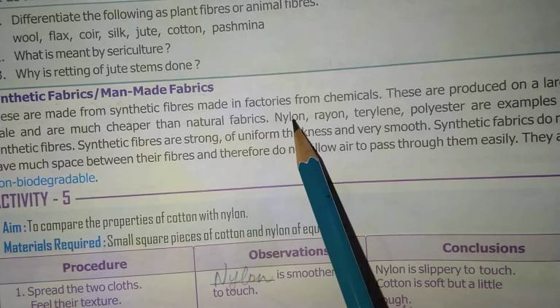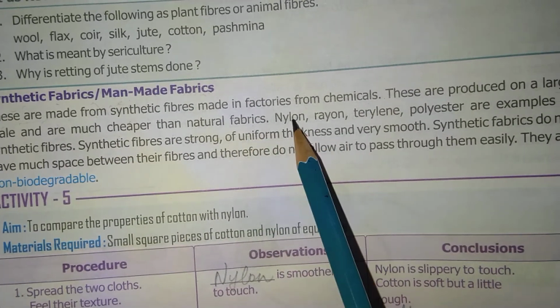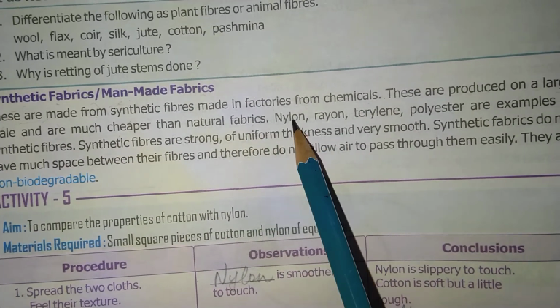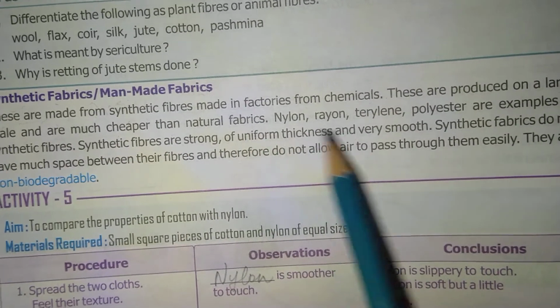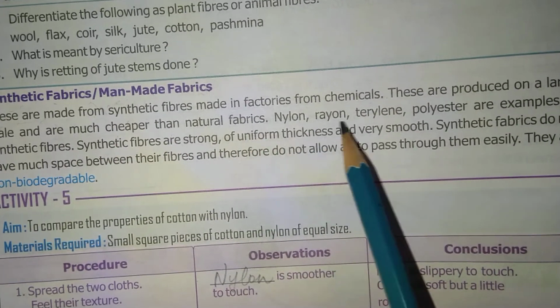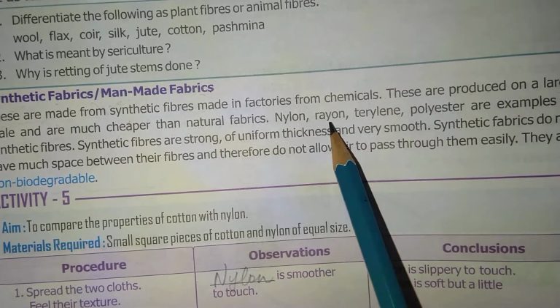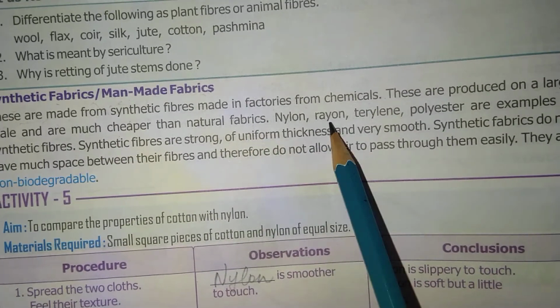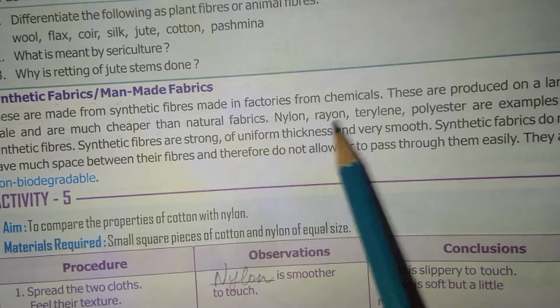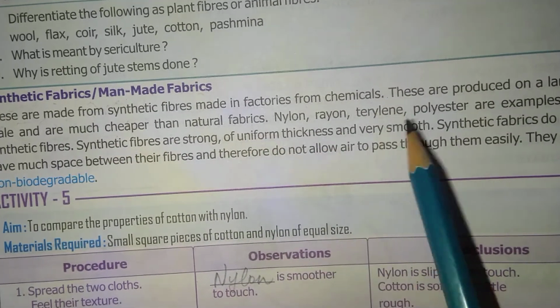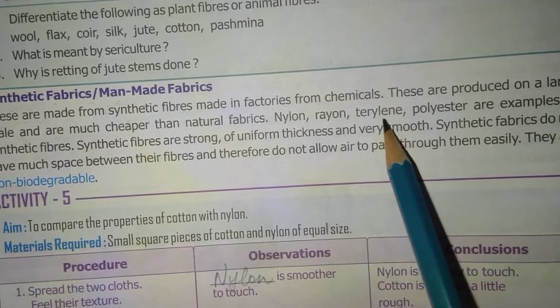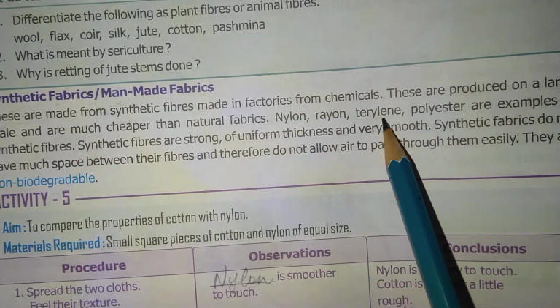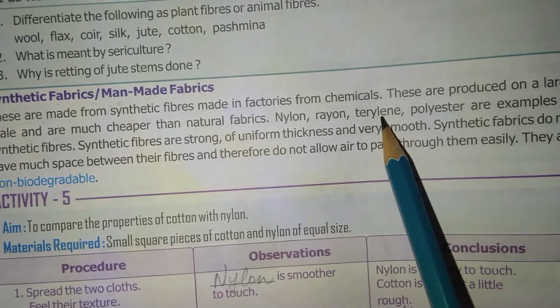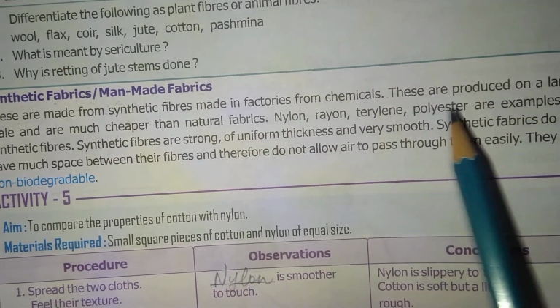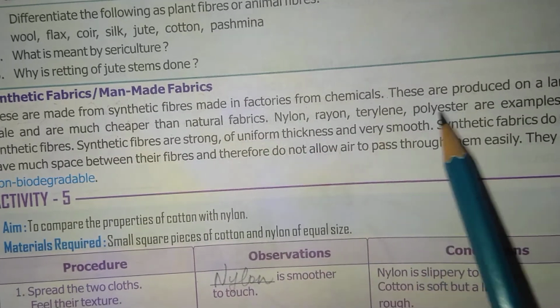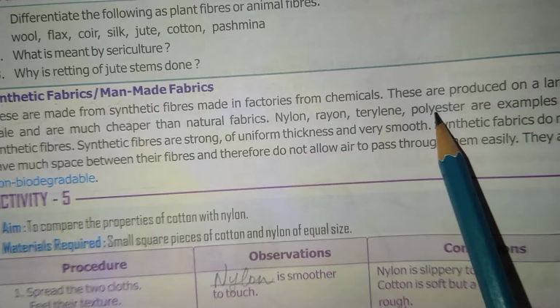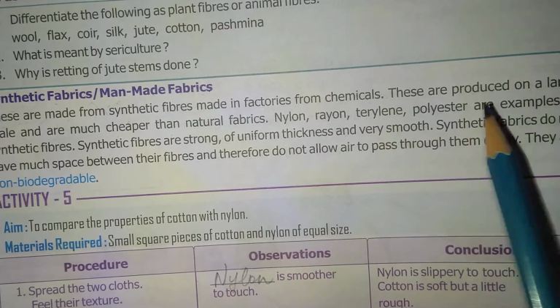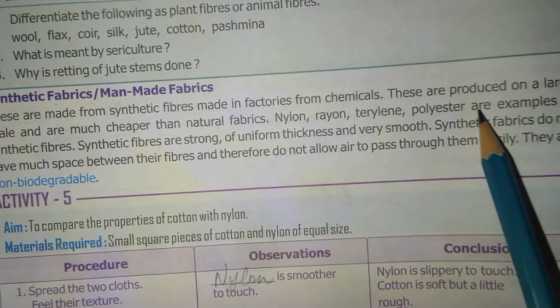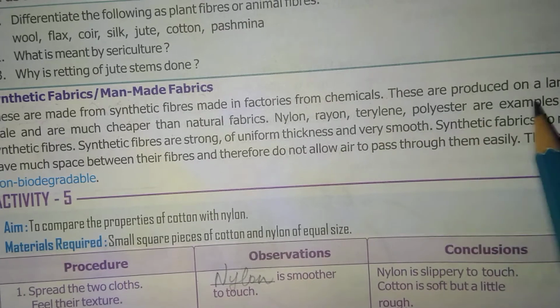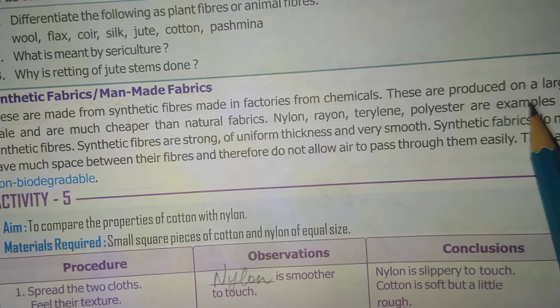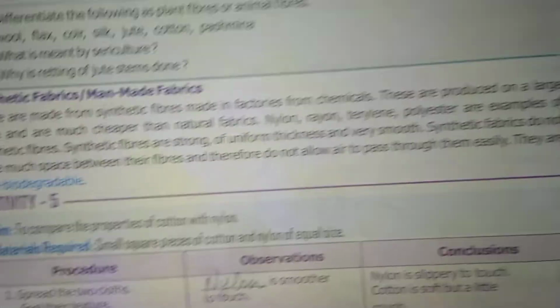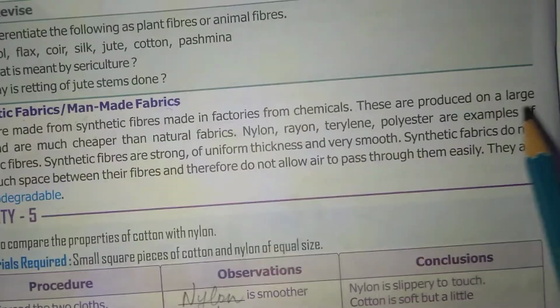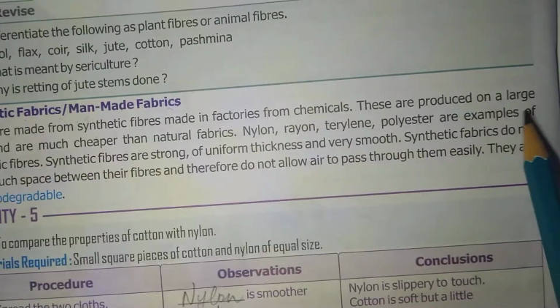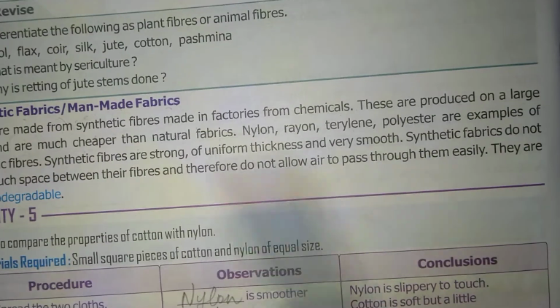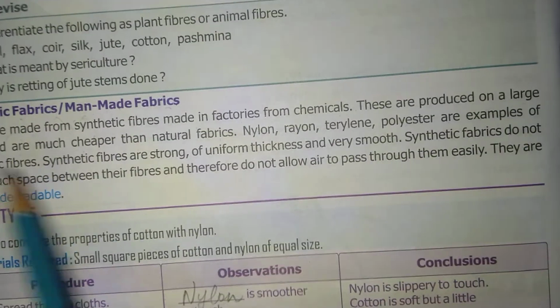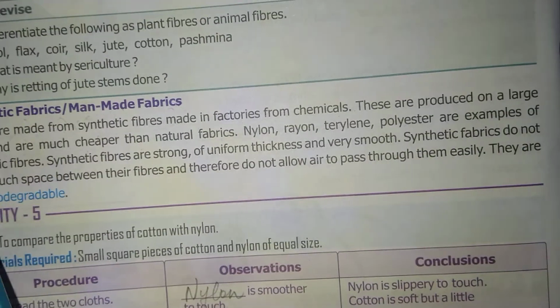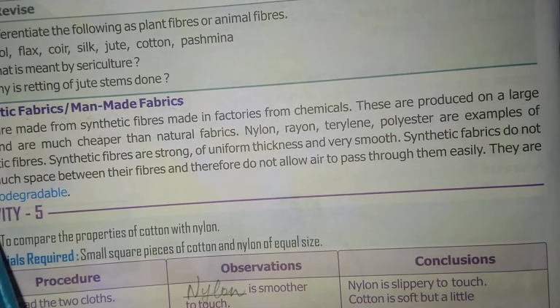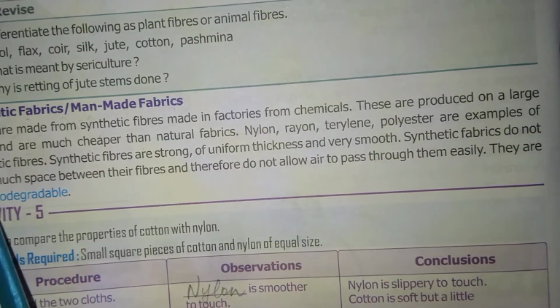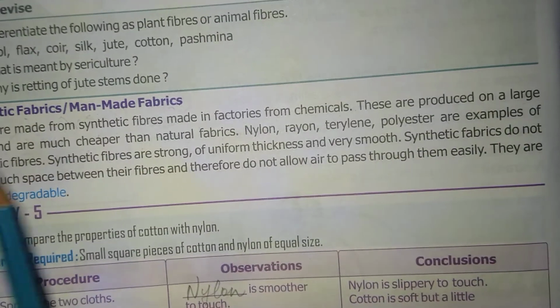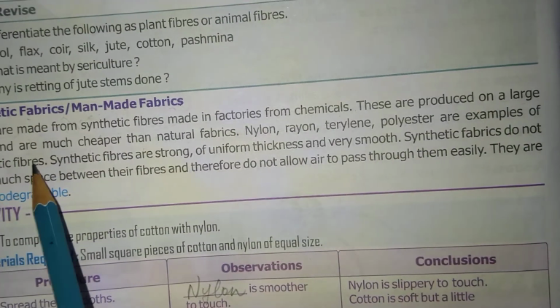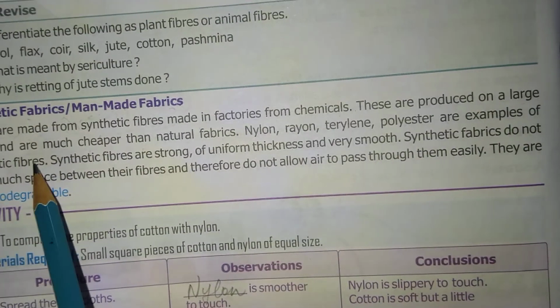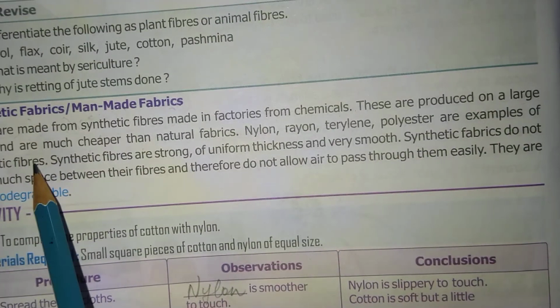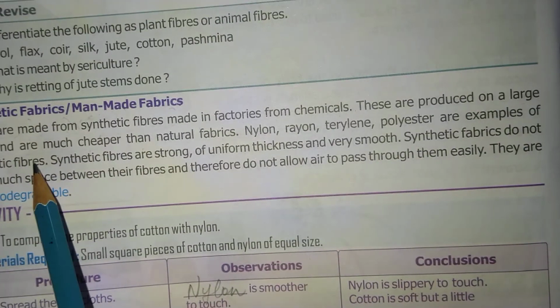Nylon, rayon, terrylene, and polyester are examples of synthetic fibers.